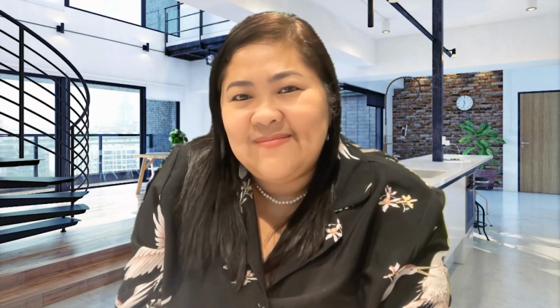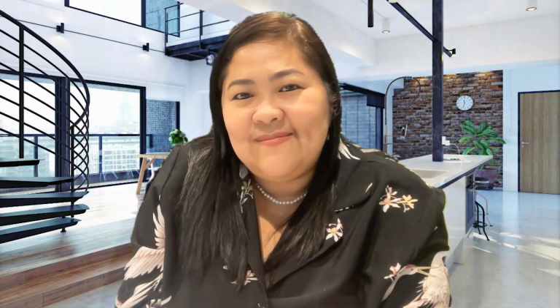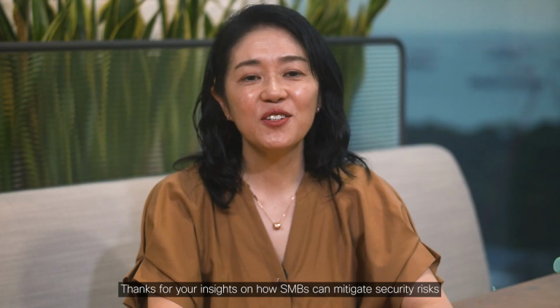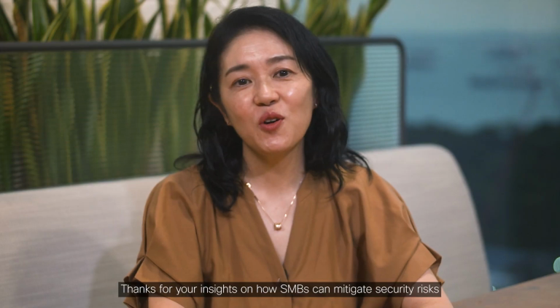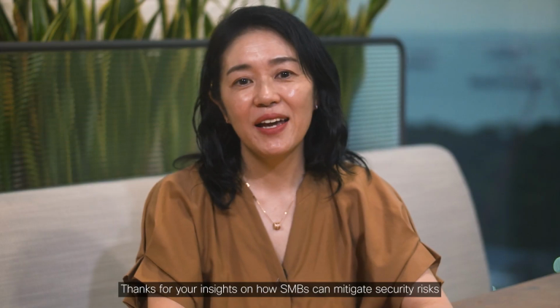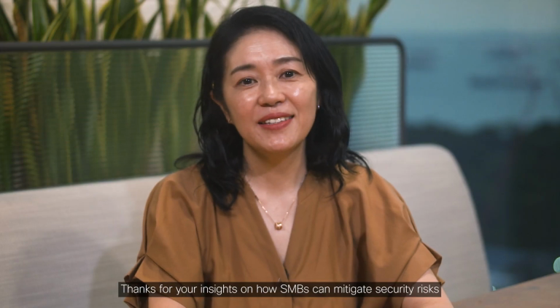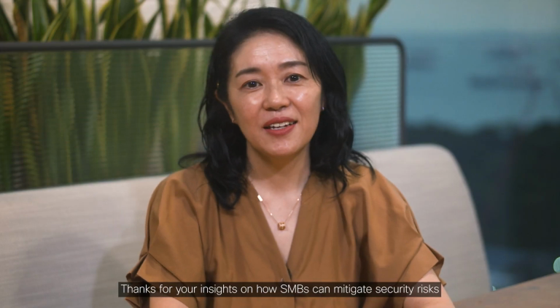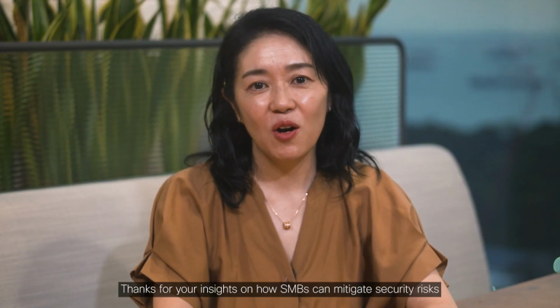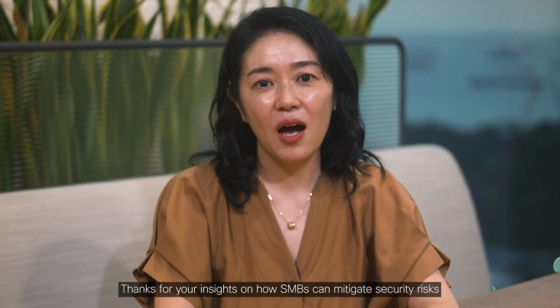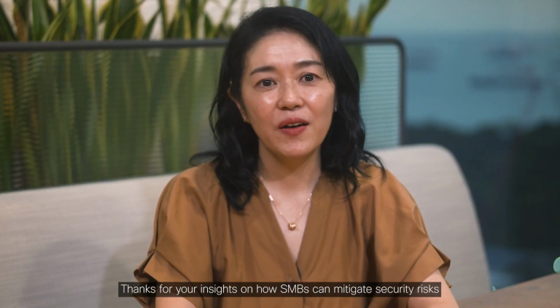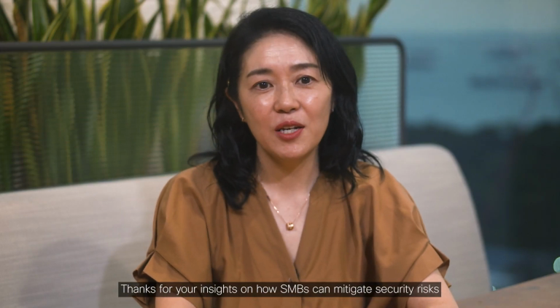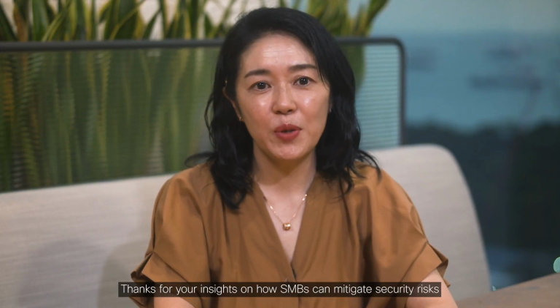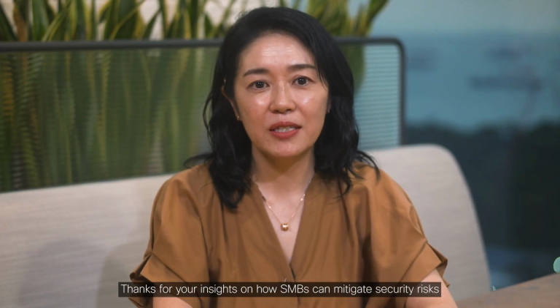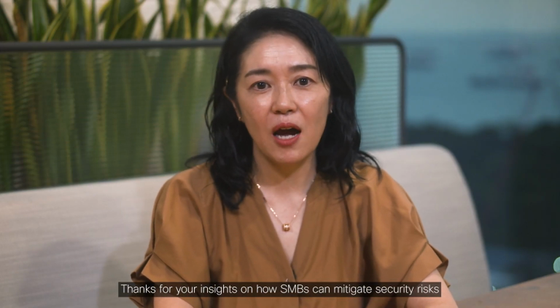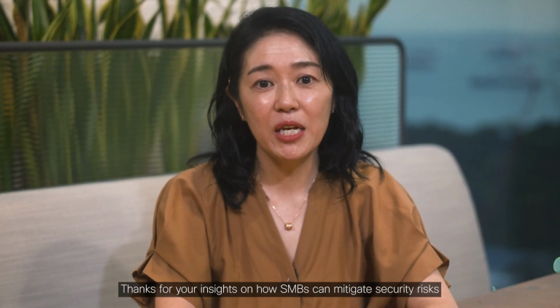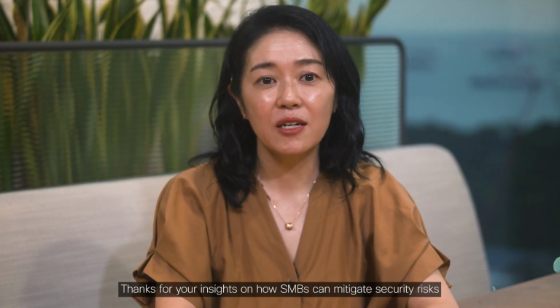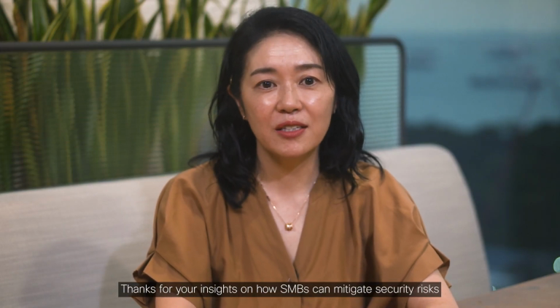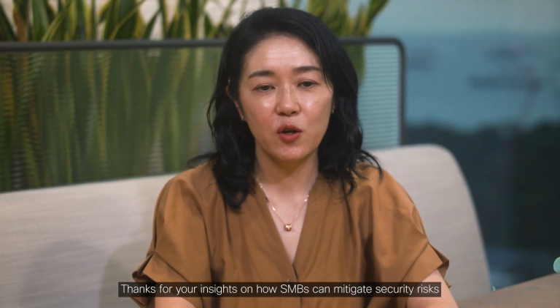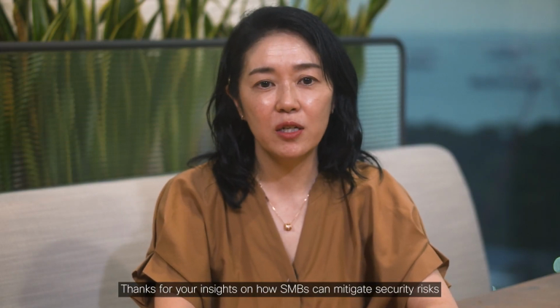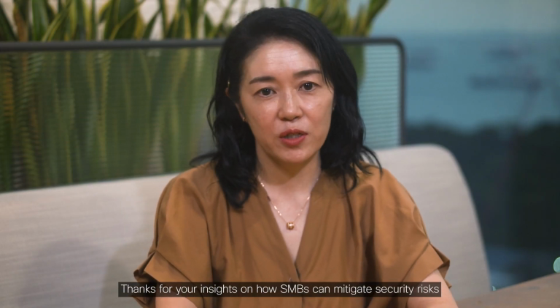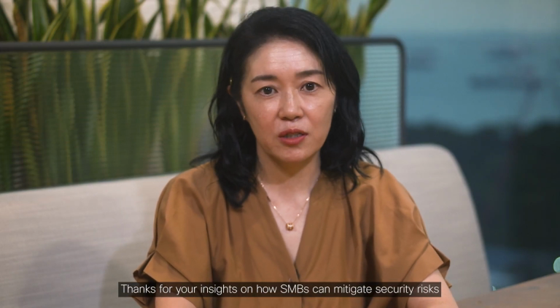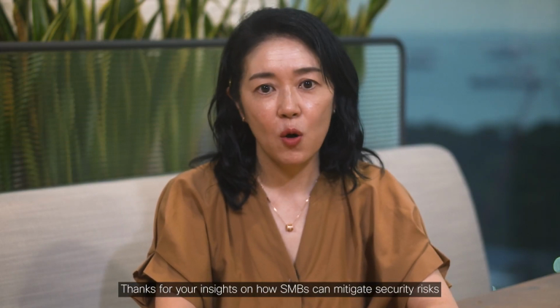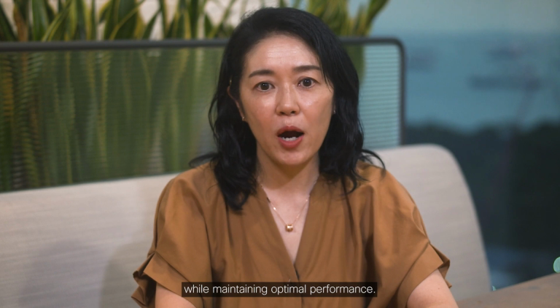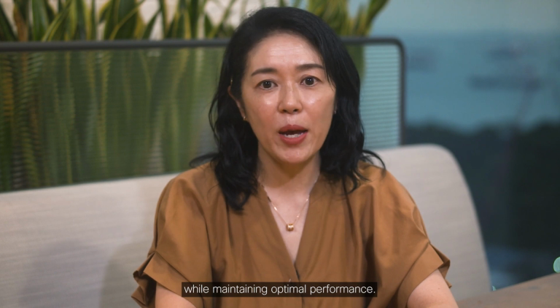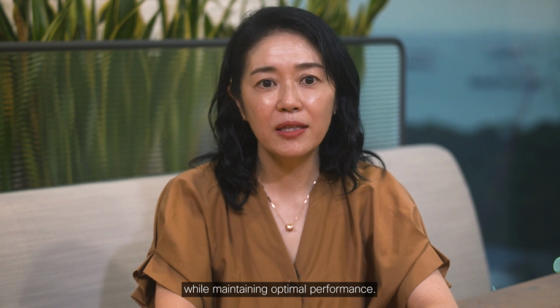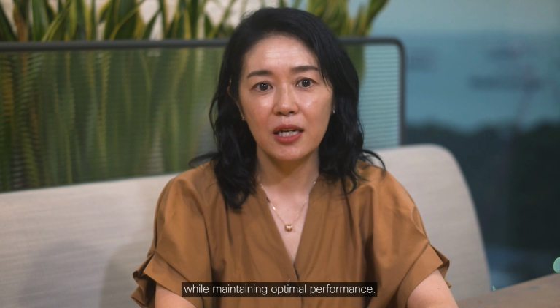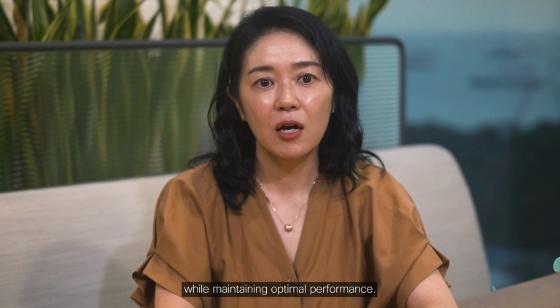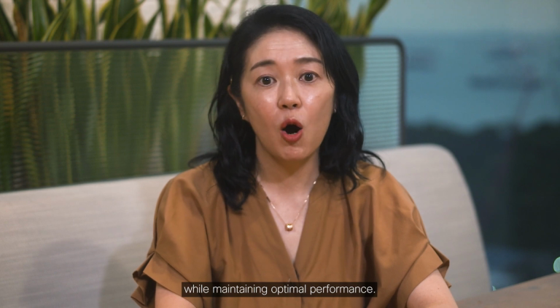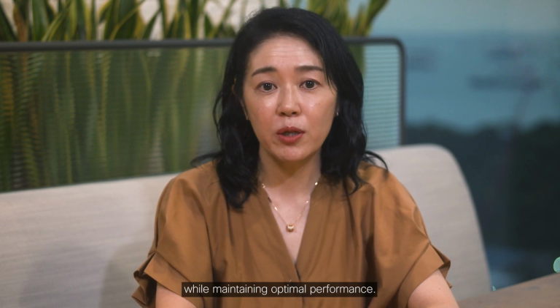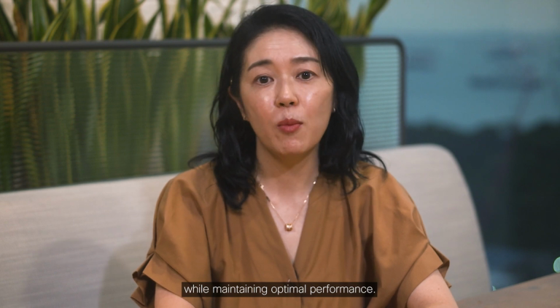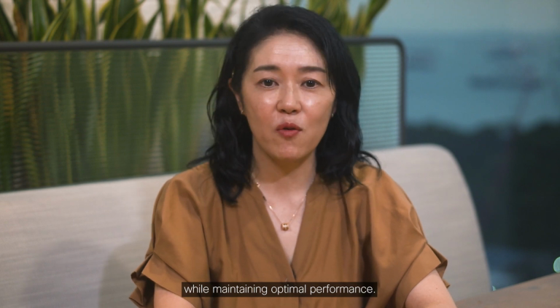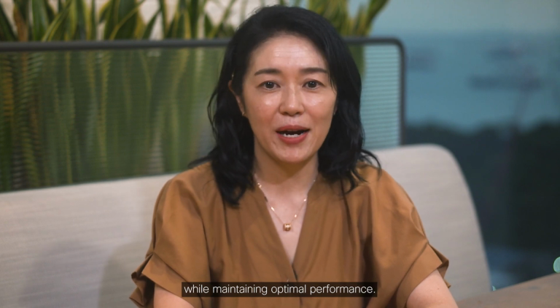Thanks for your insights on how SMBs can mitigate security risks while maintaining optimal performance.